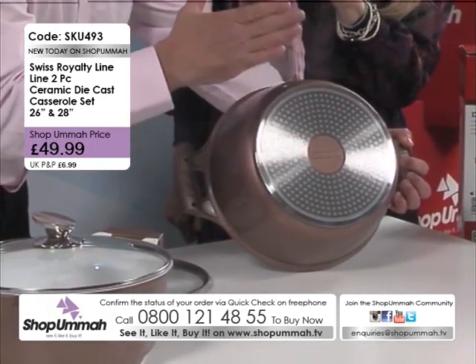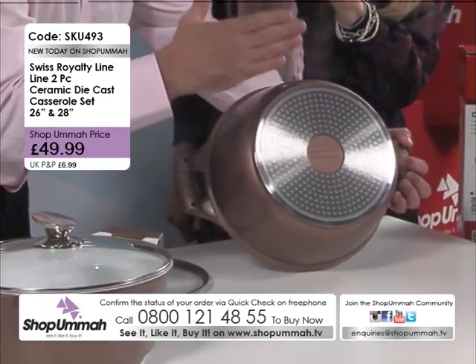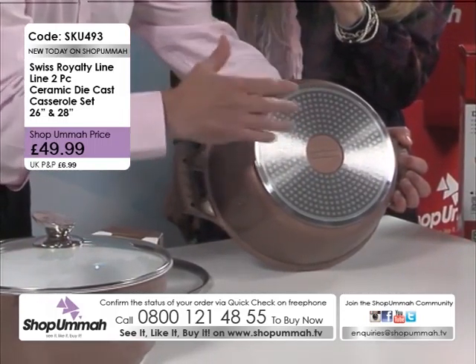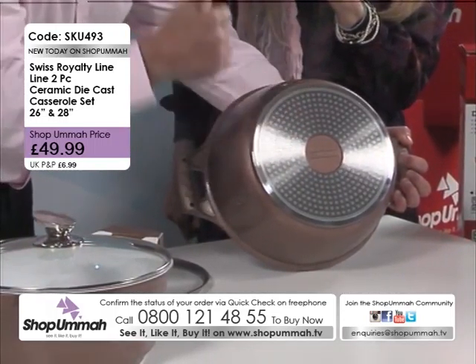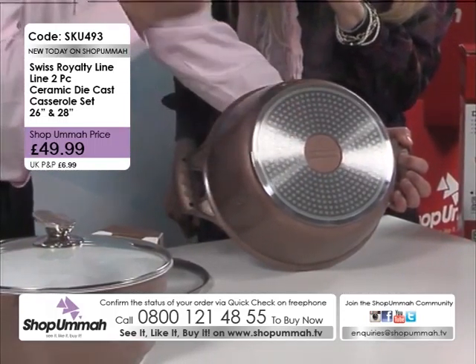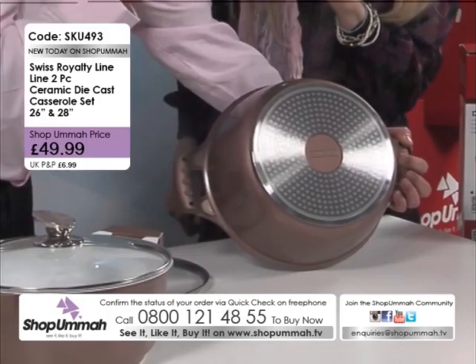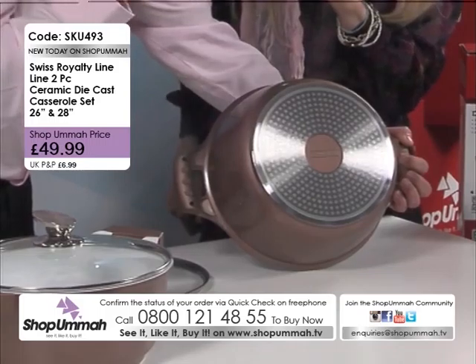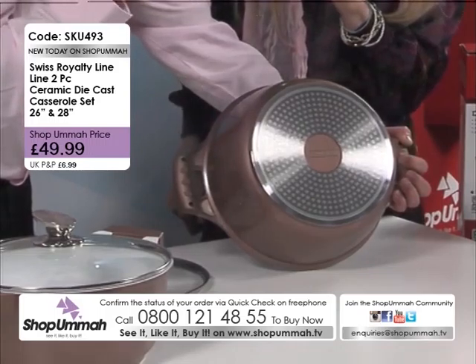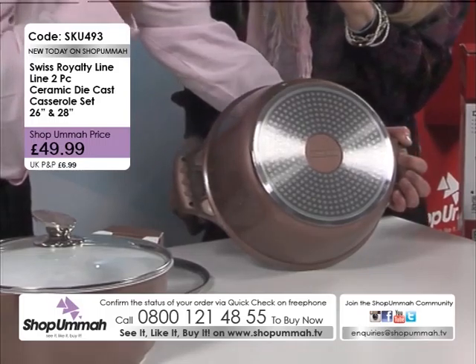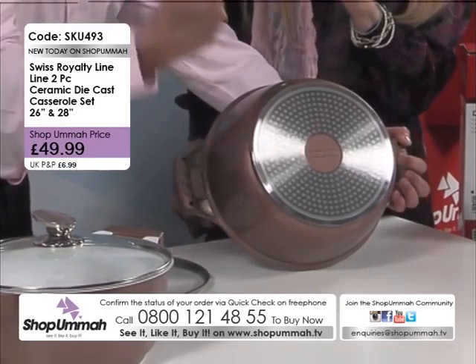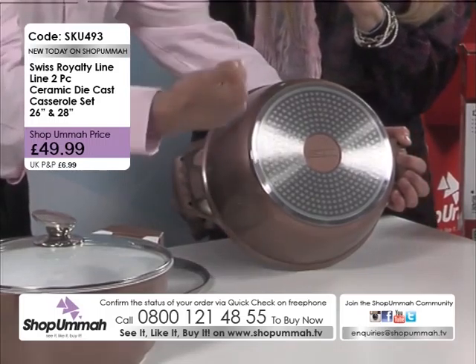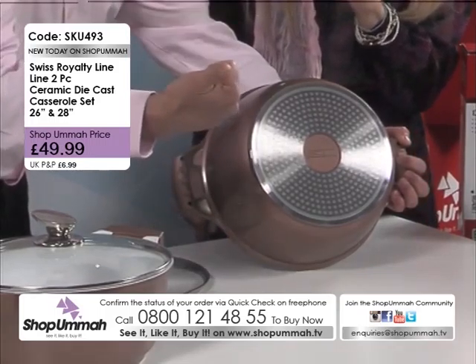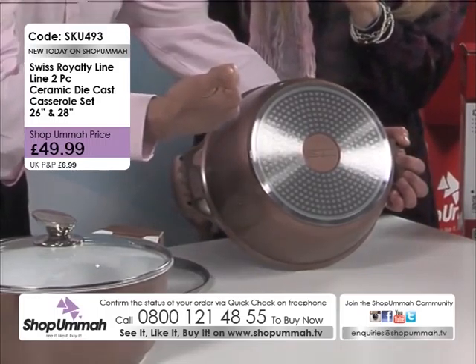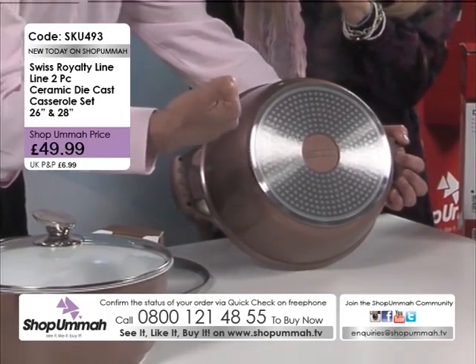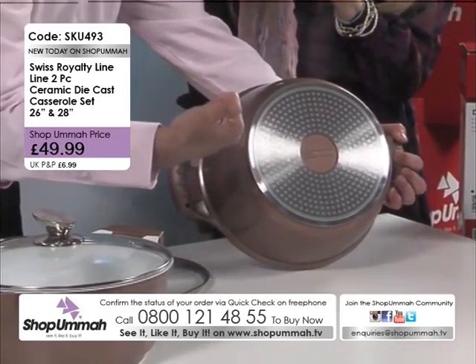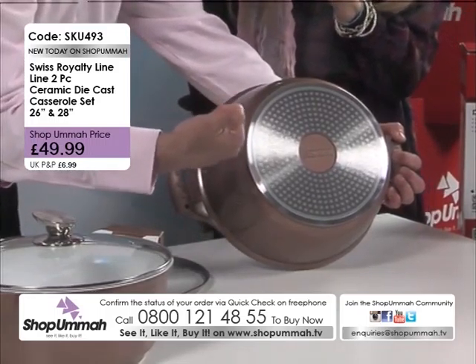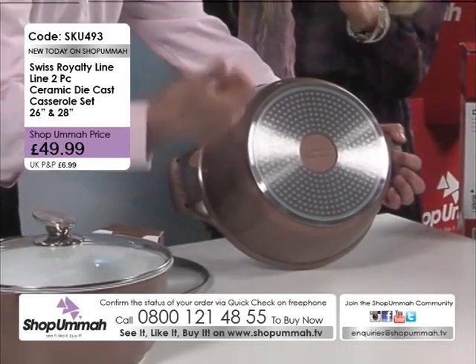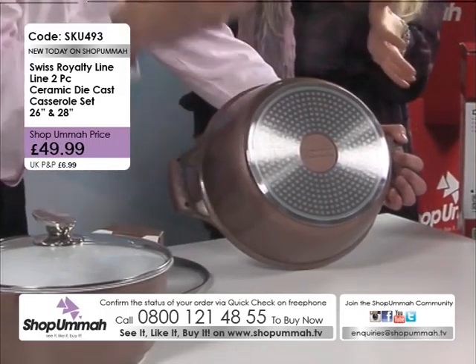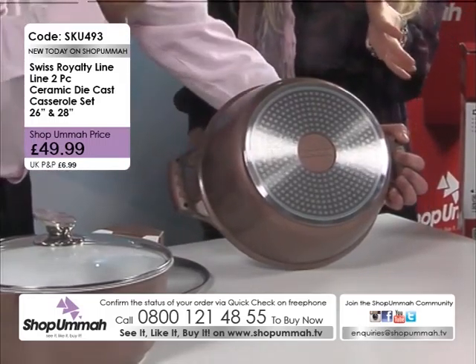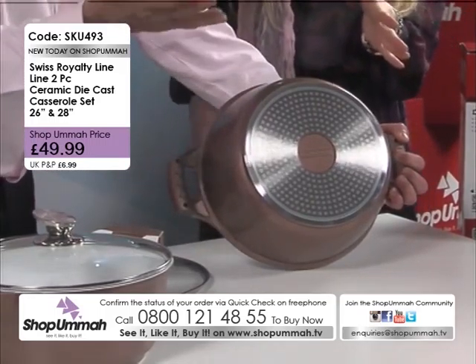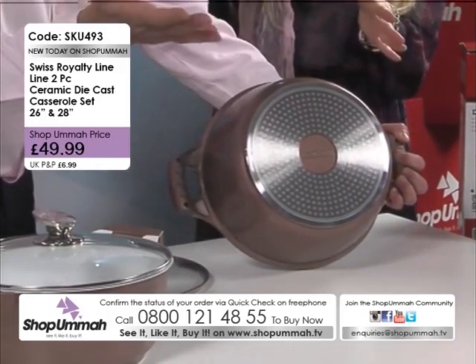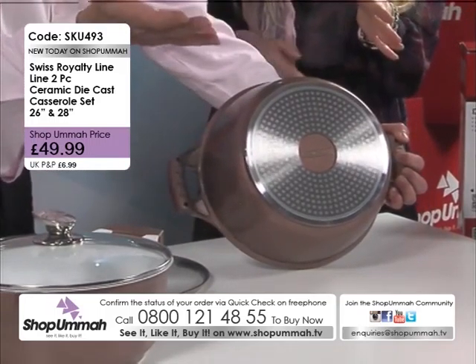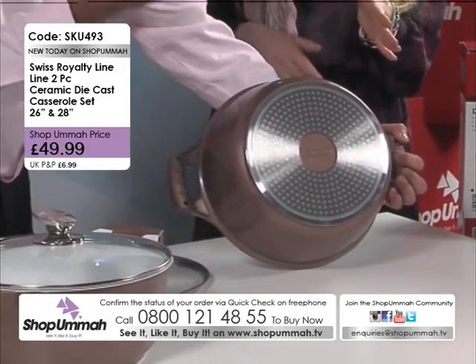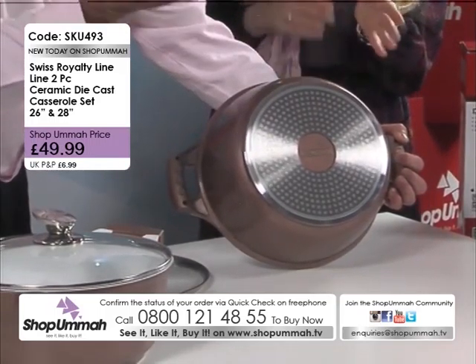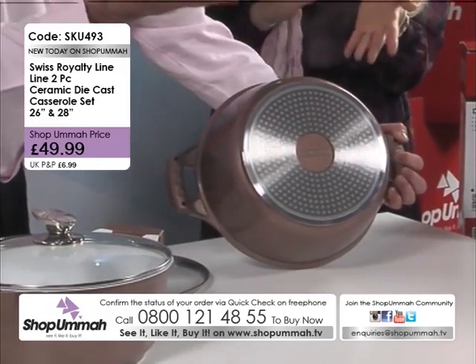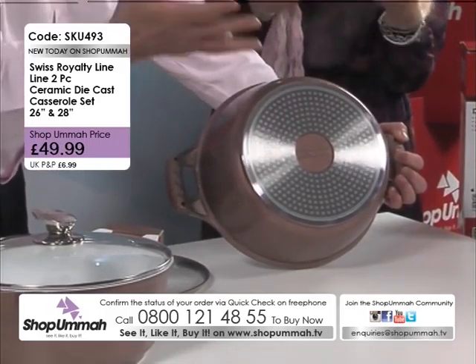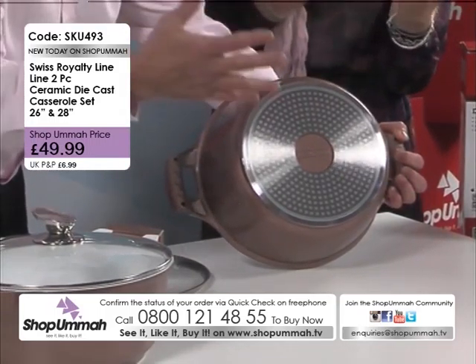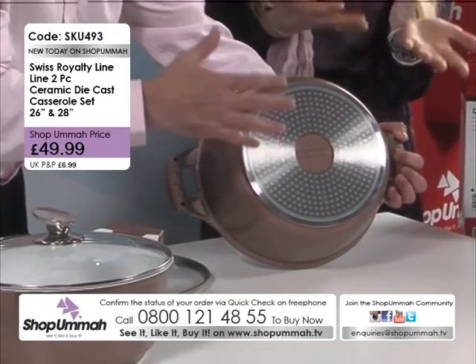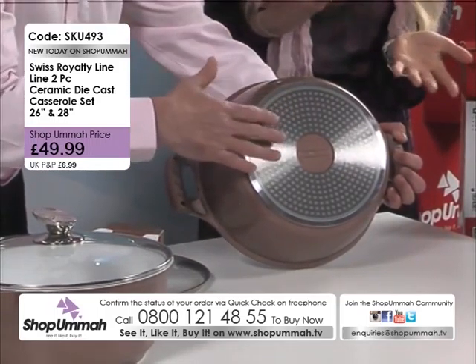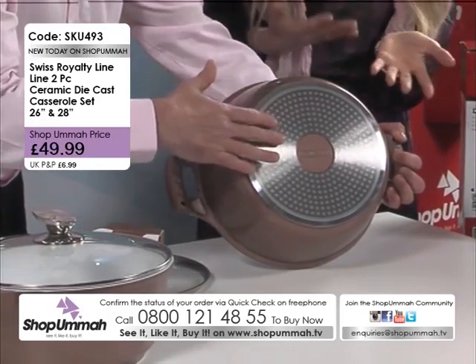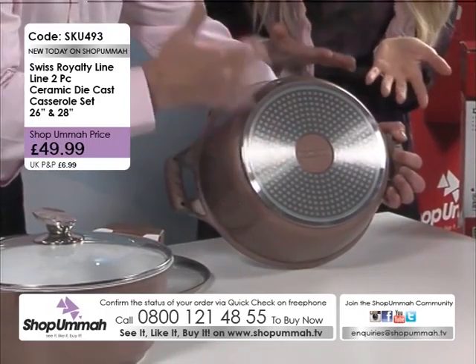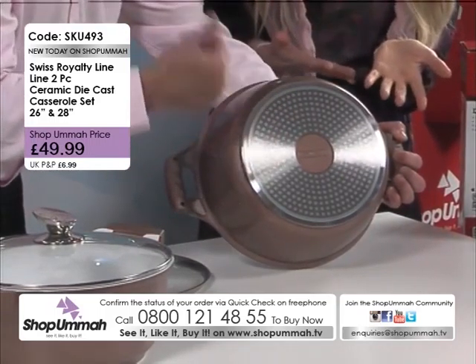You can also use this on induction. Yes, induction. Which if you've got an induction cooker, you can use it on induction. And gas and electric too.